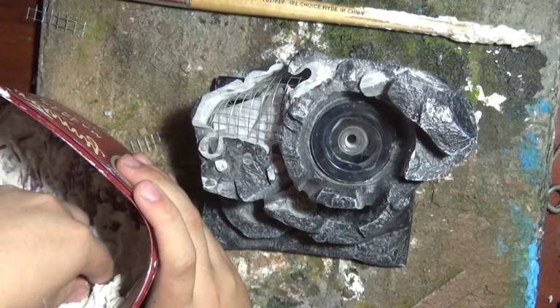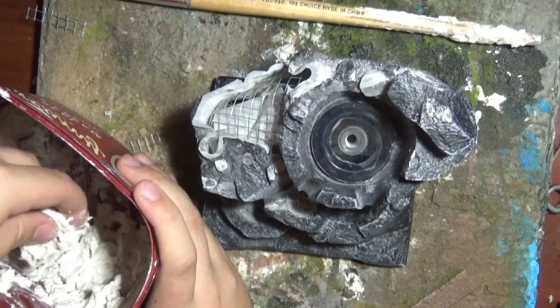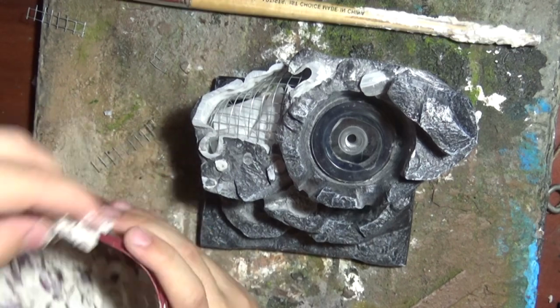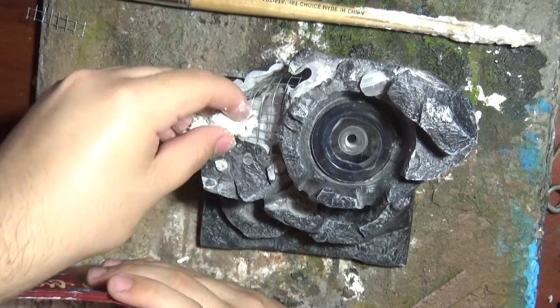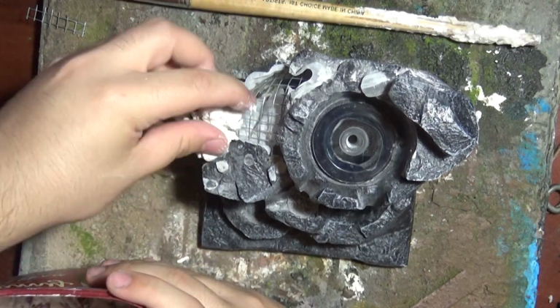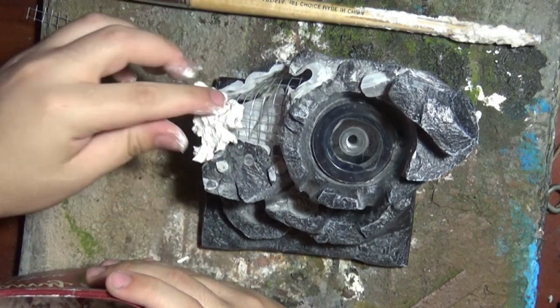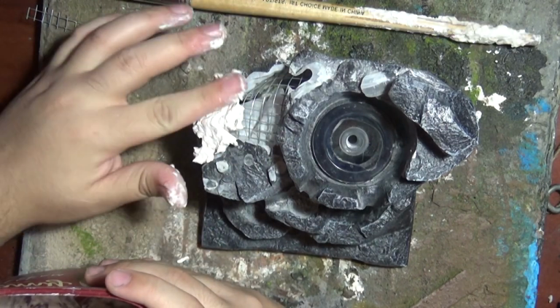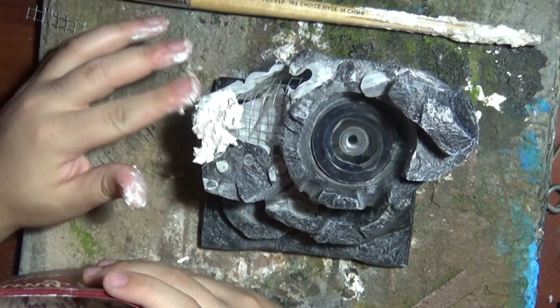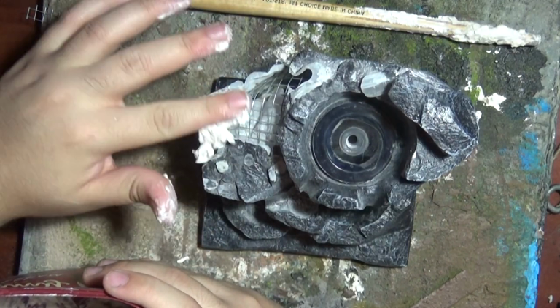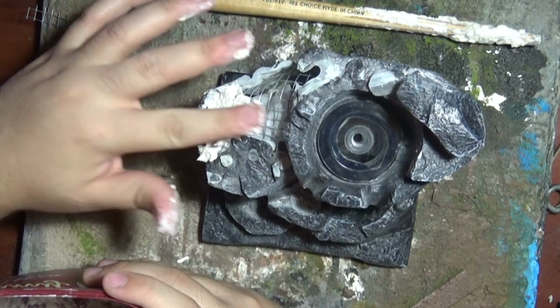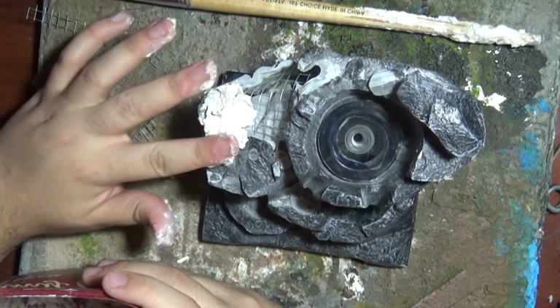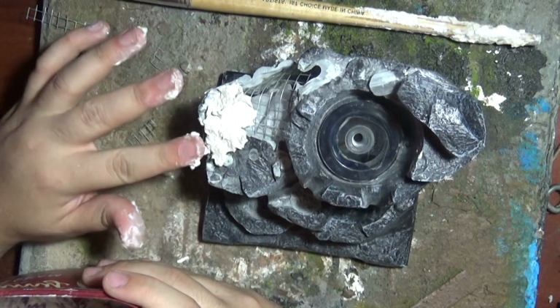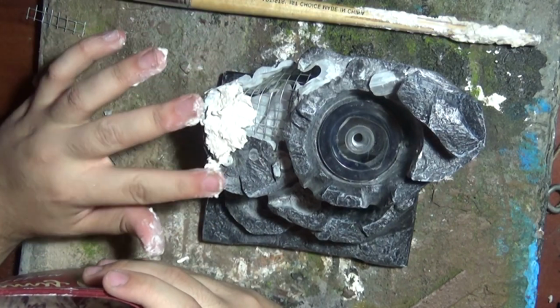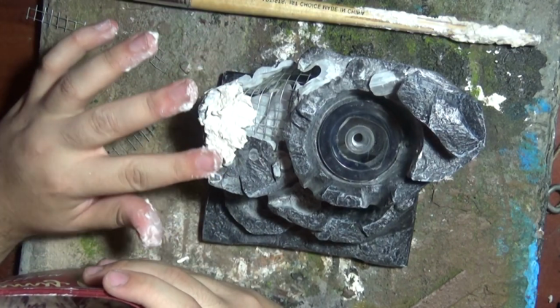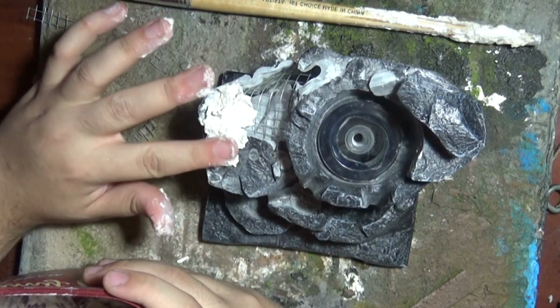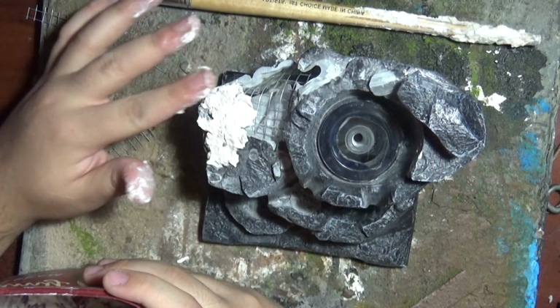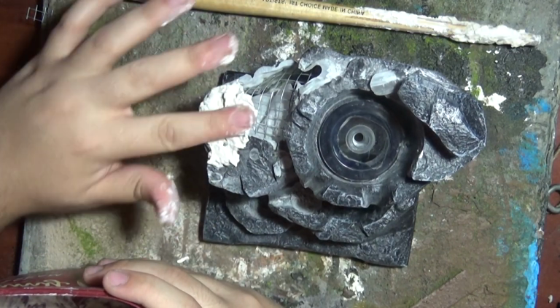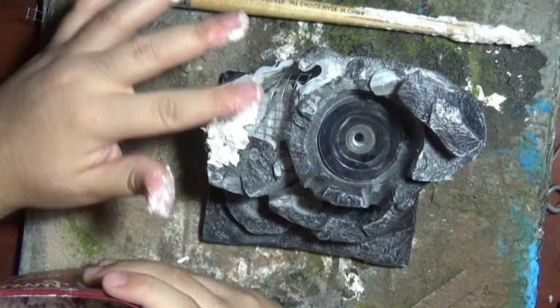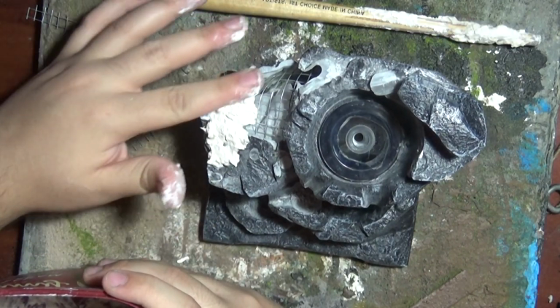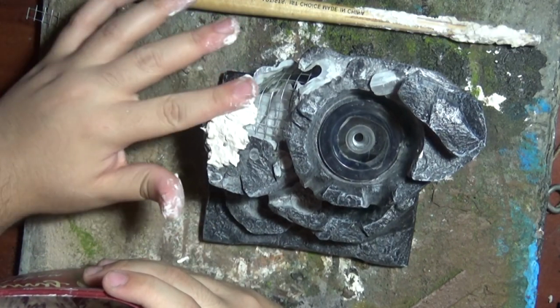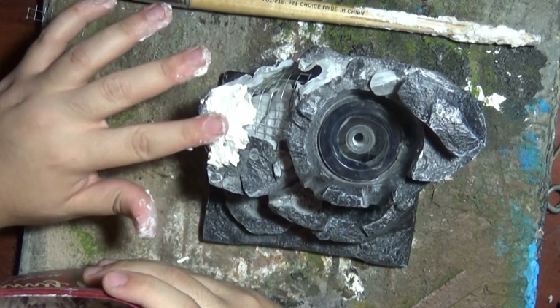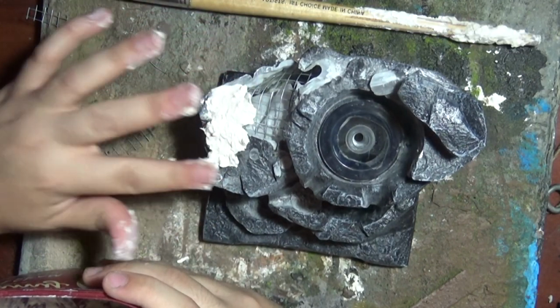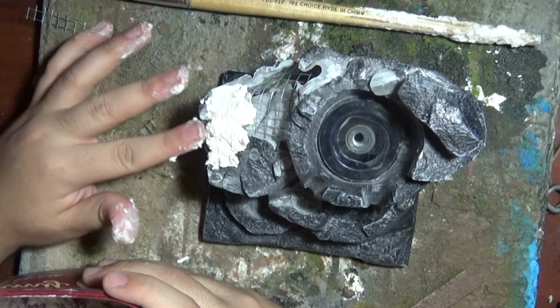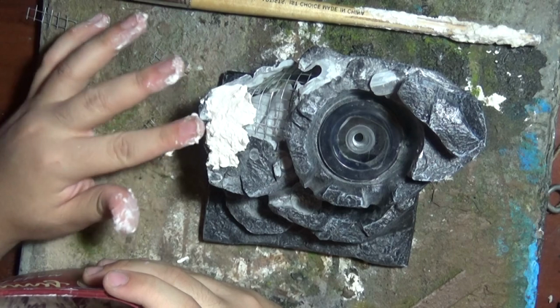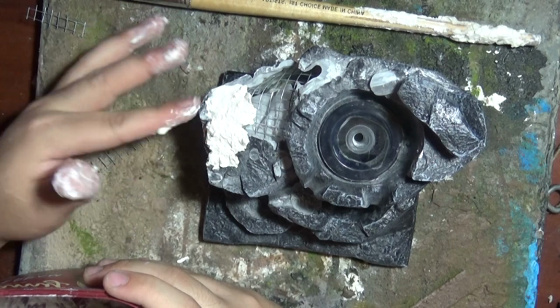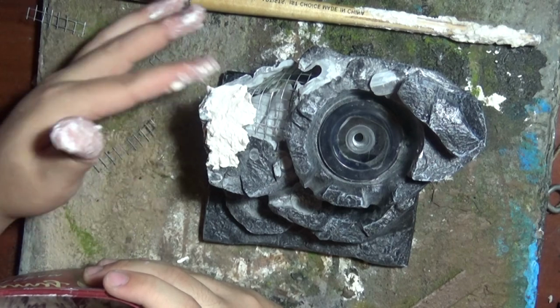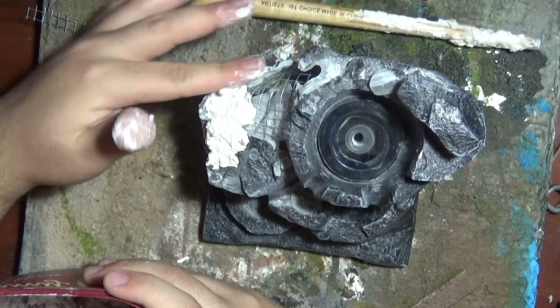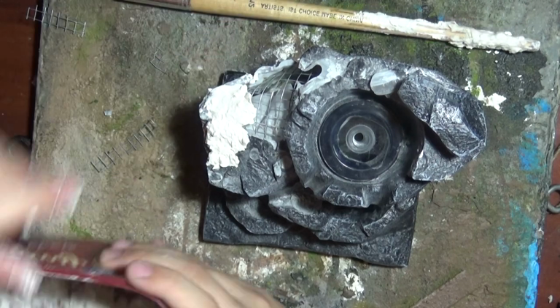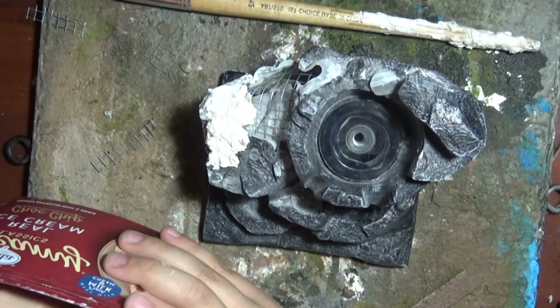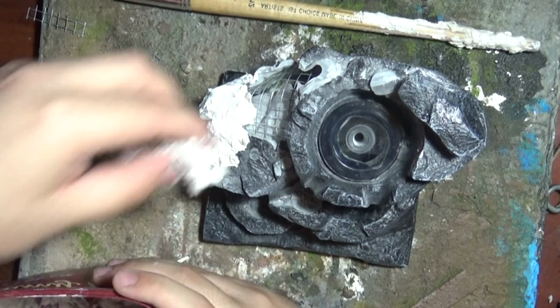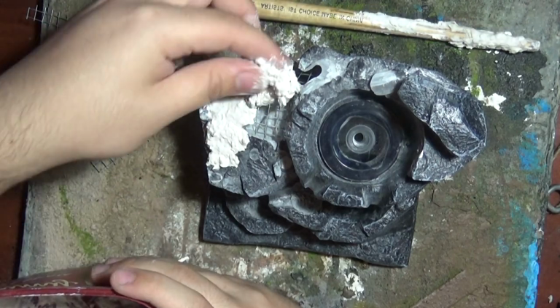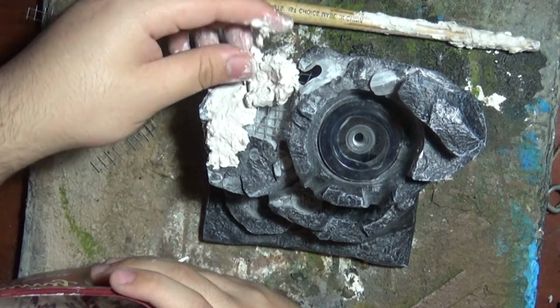With that well mixed to the consistency of cottage cheese, I just layer it on and cover that hole.